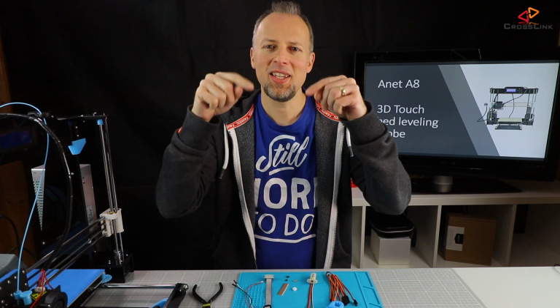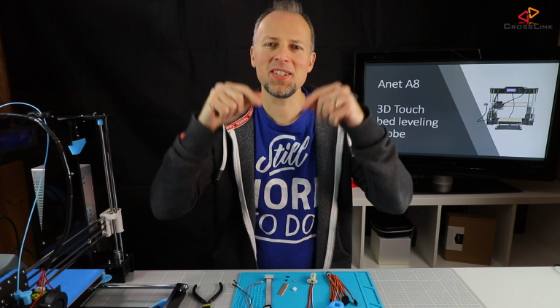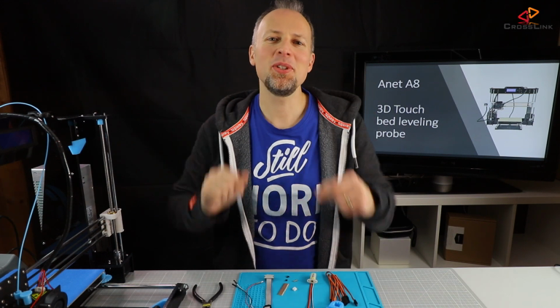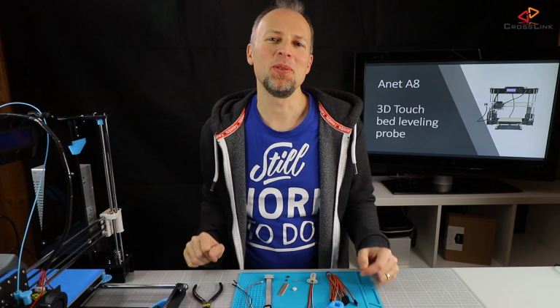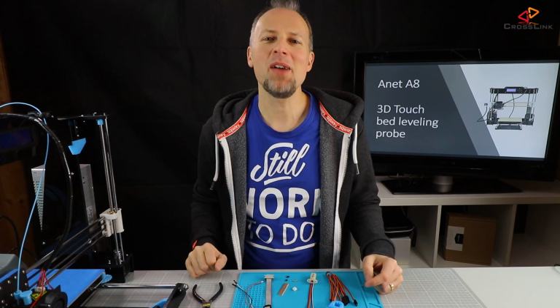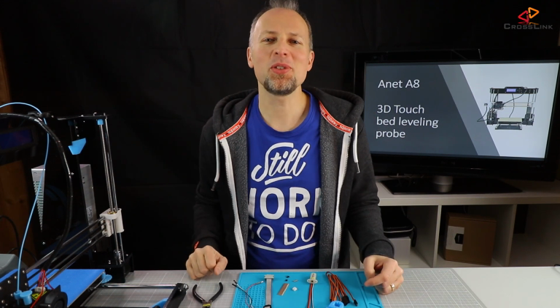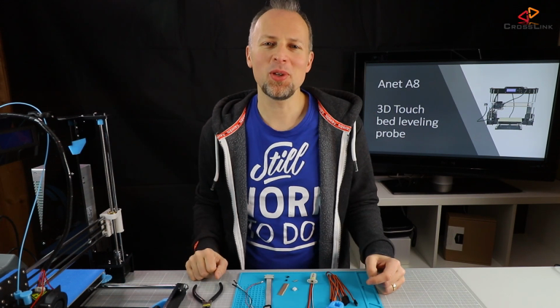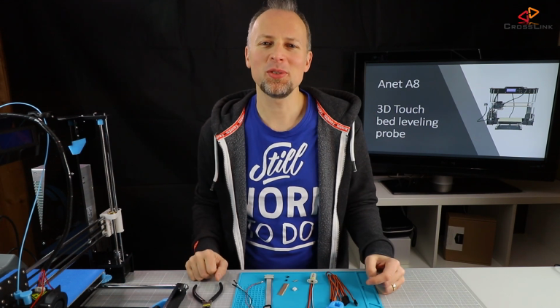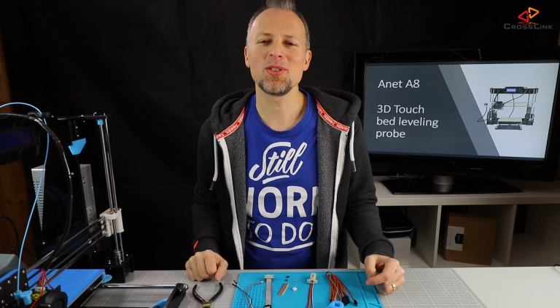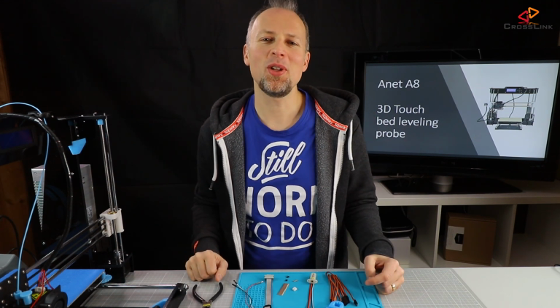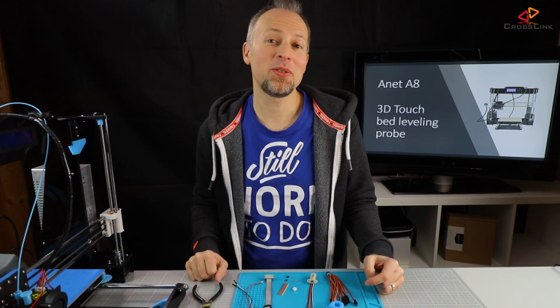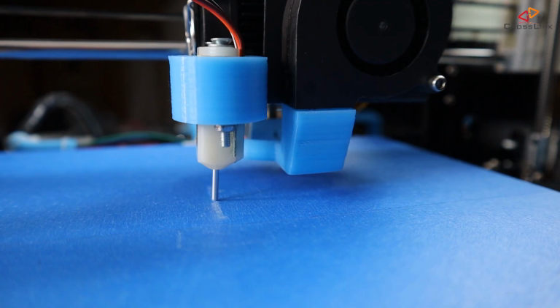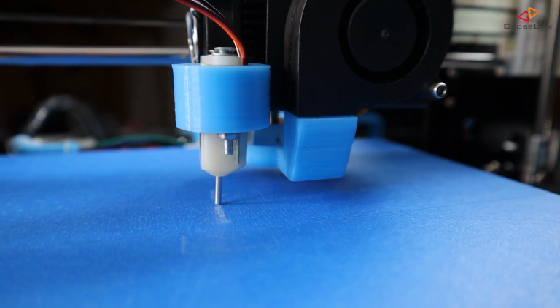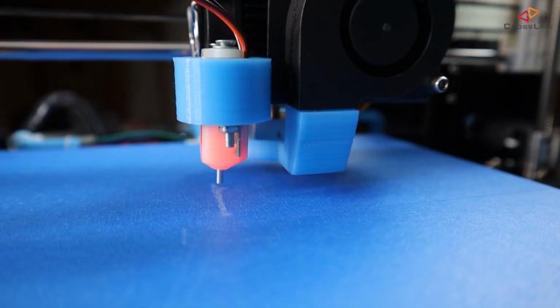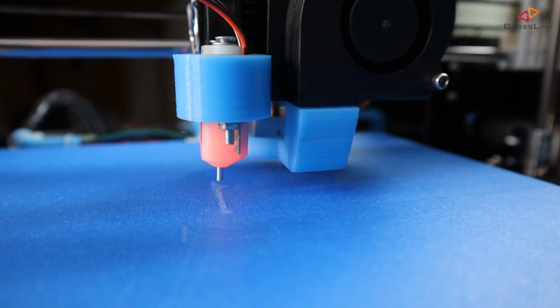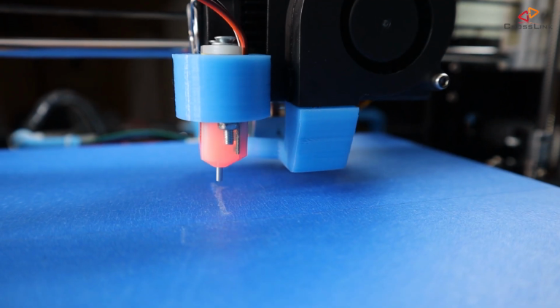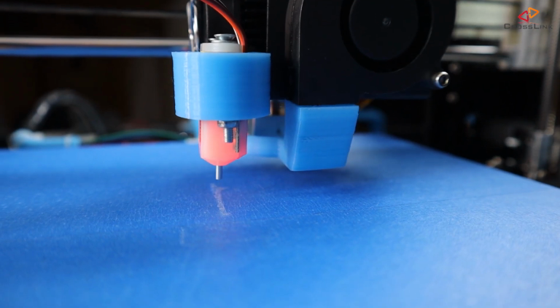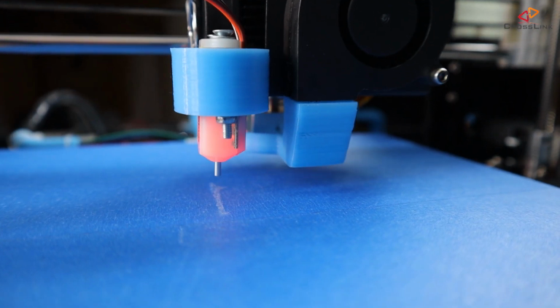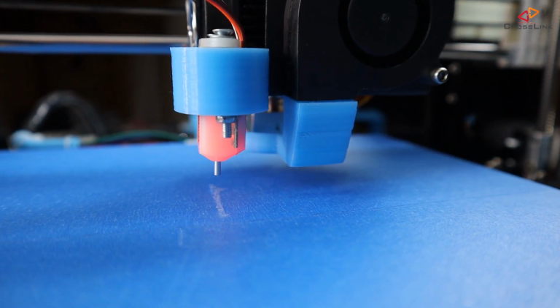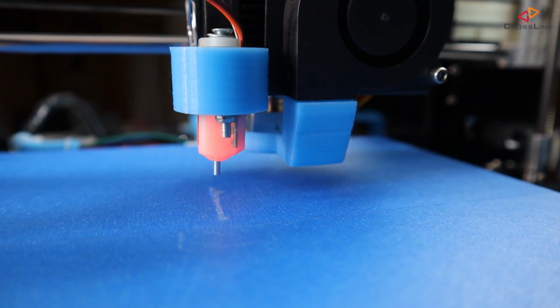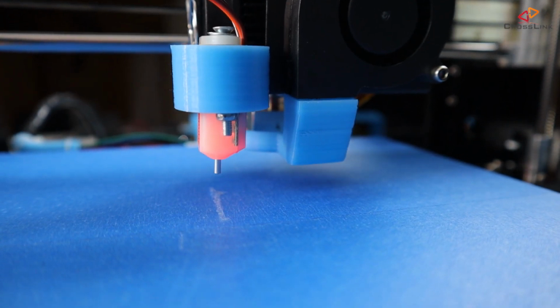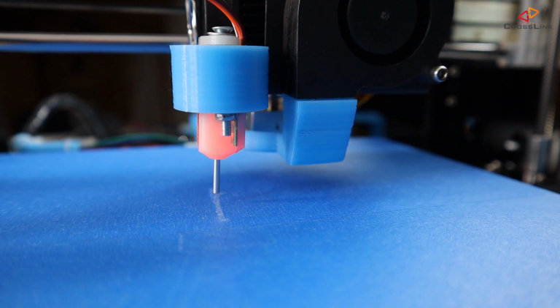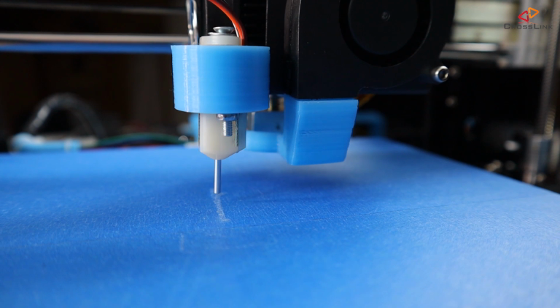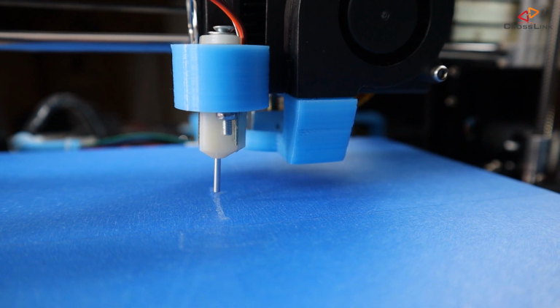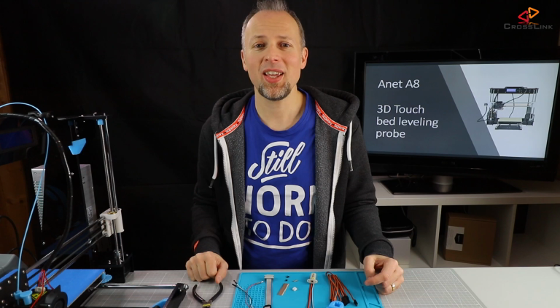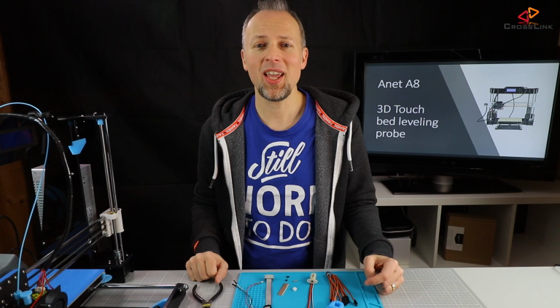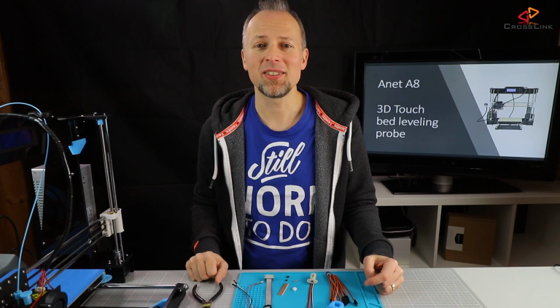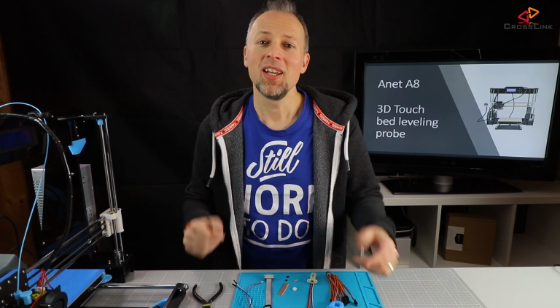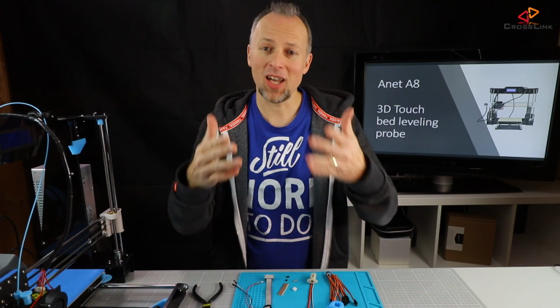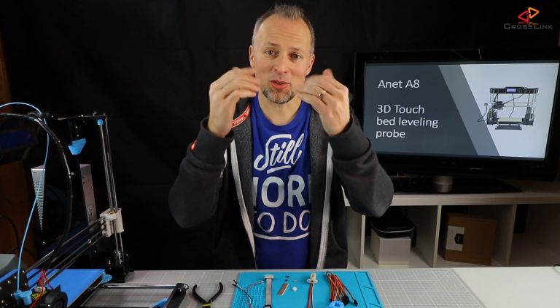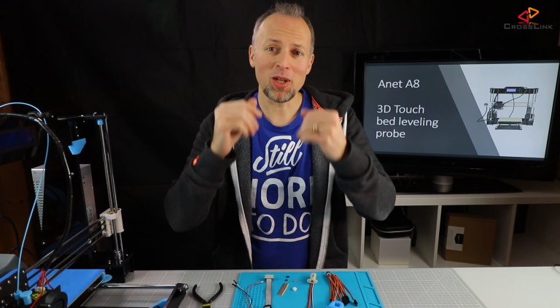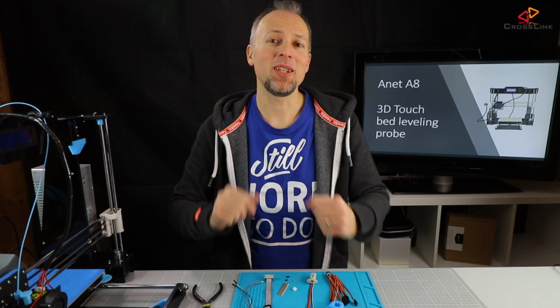In this video I will show you how to install a 3D Touch Bed Leveling Probe on your ANYCUBIC A8. Come and join me!